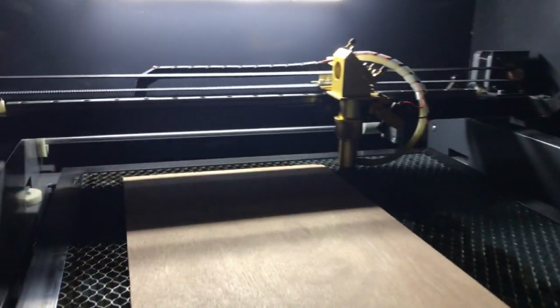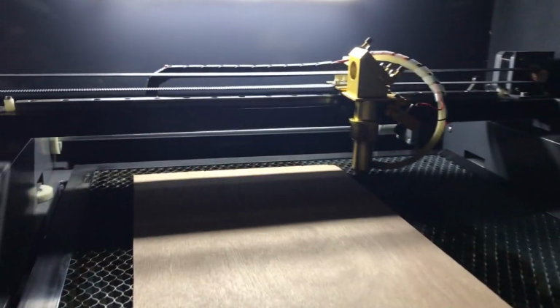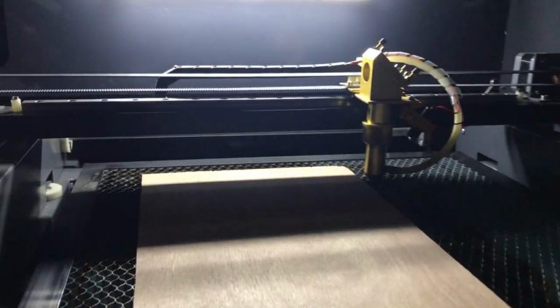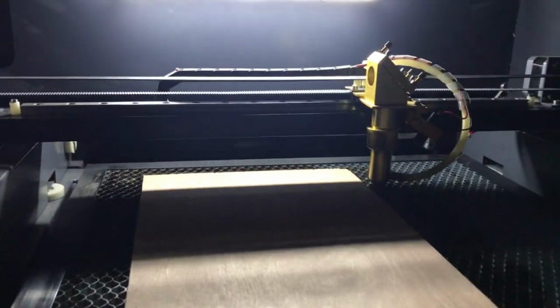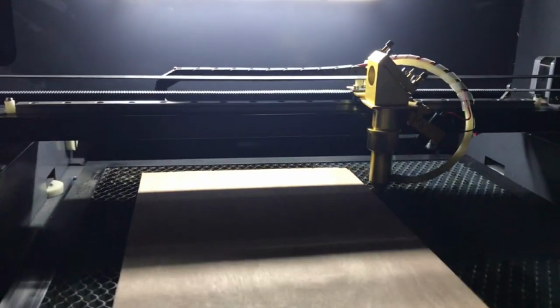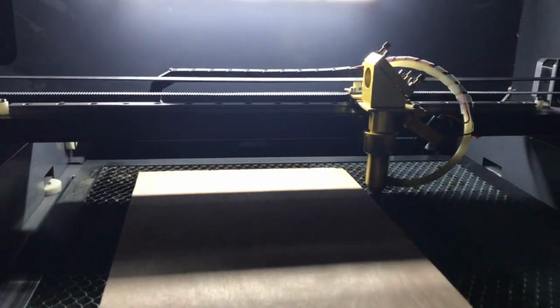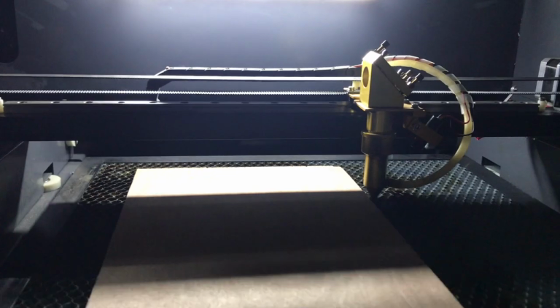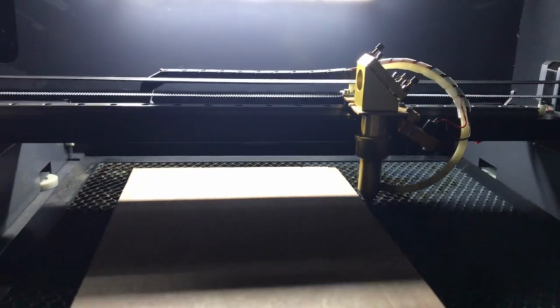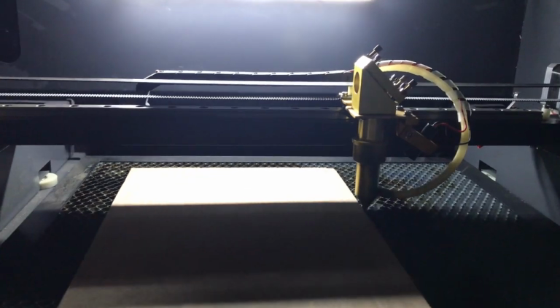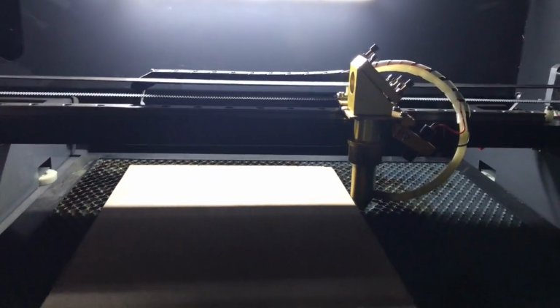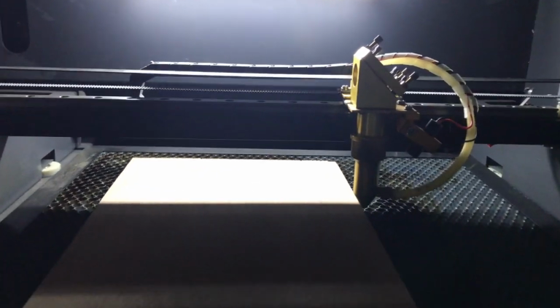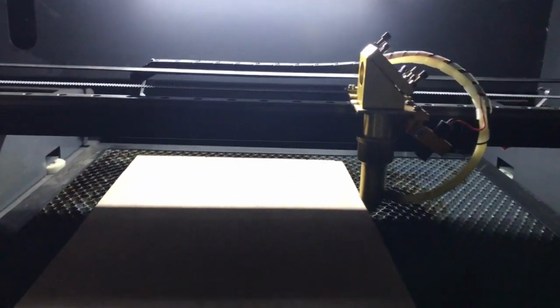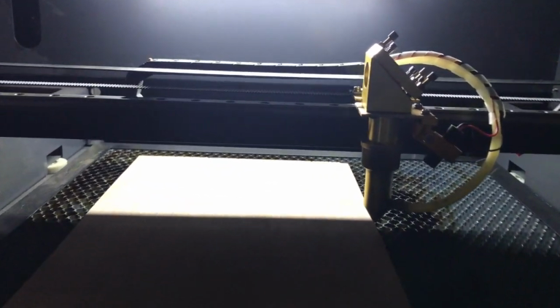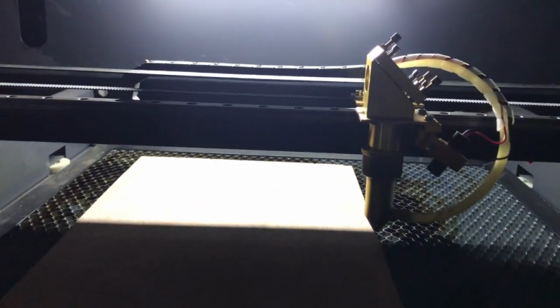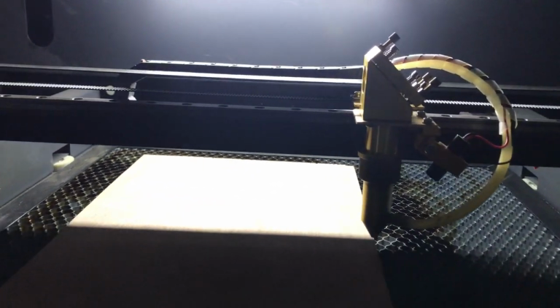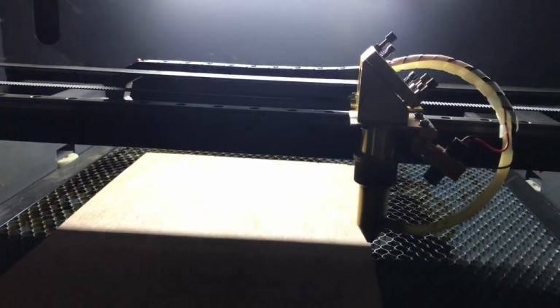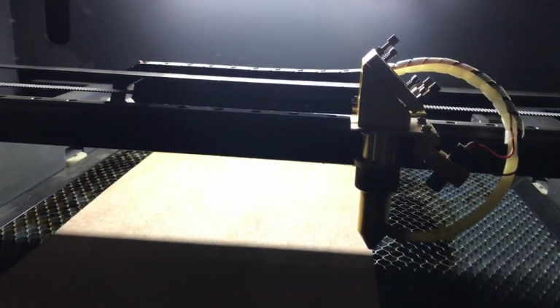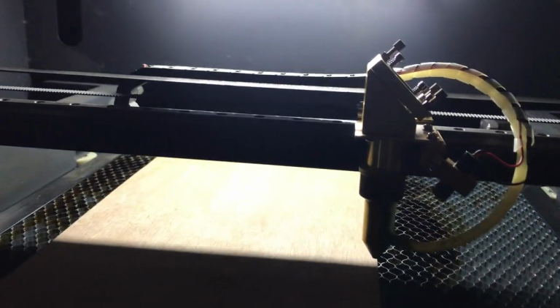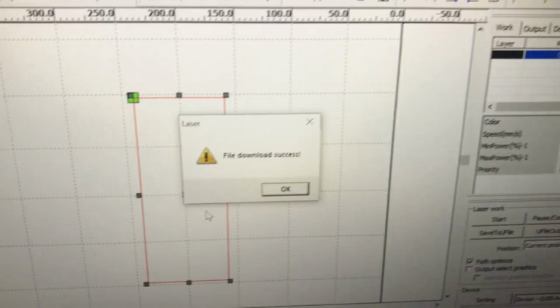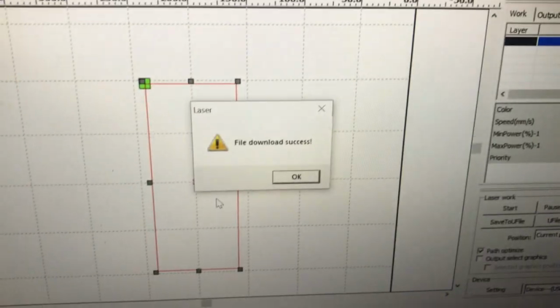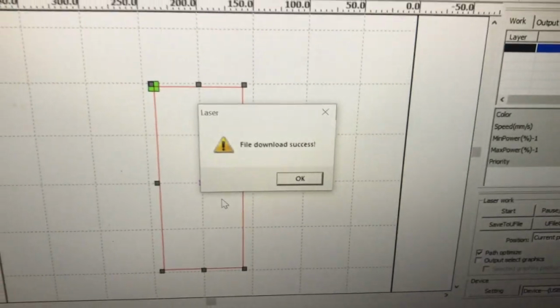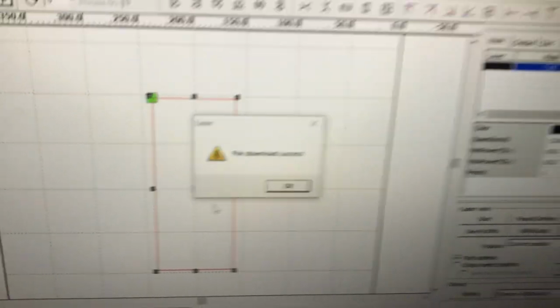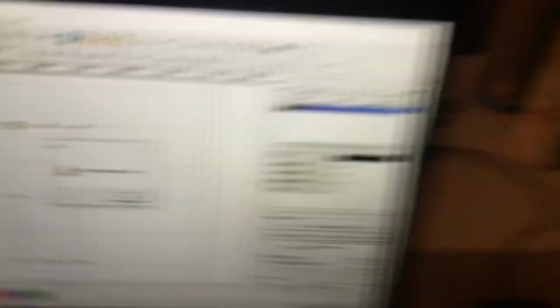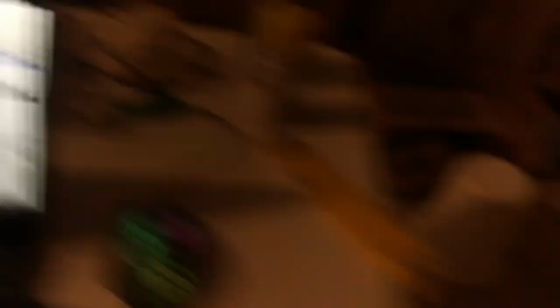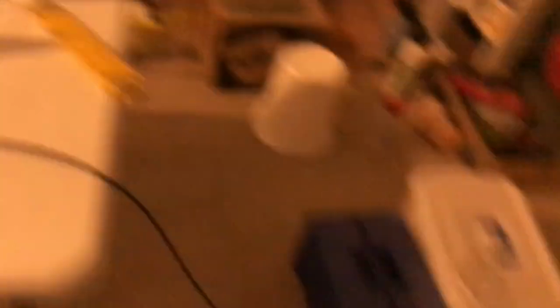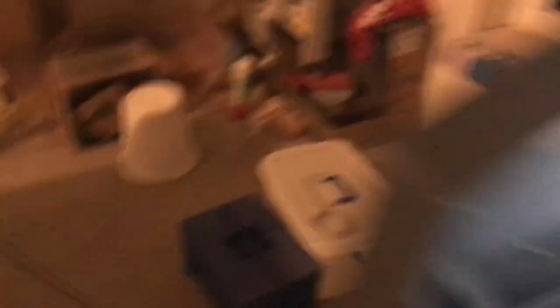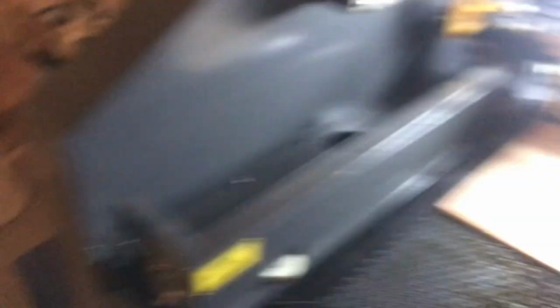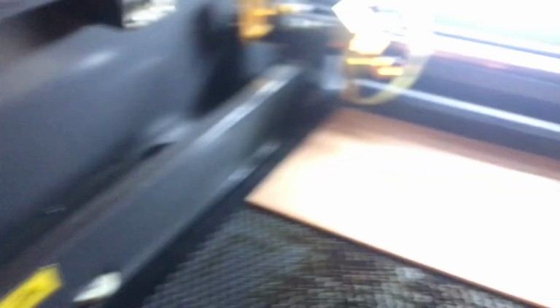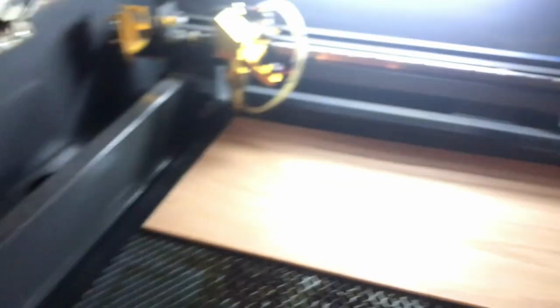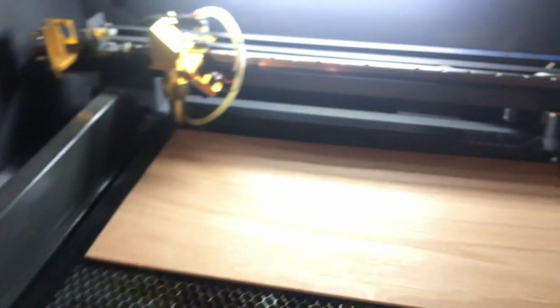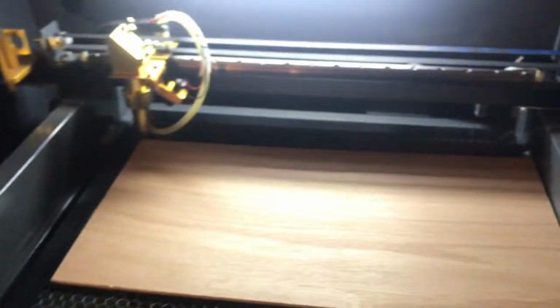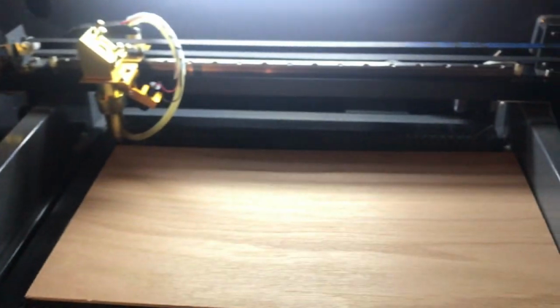Here I am going to laser cut the whole box and afterwards I am going to paint it.